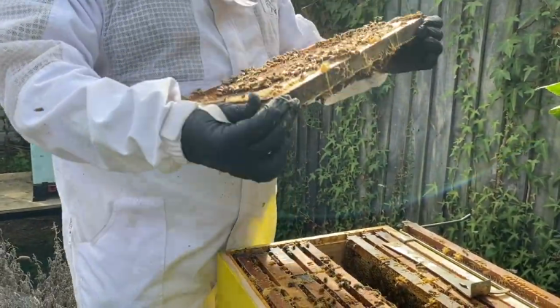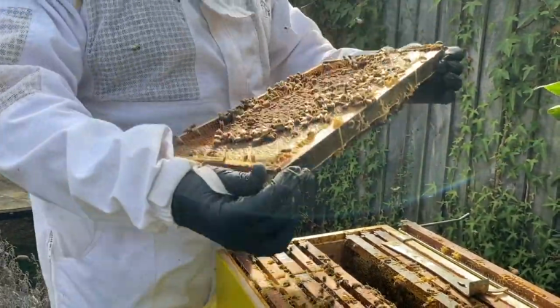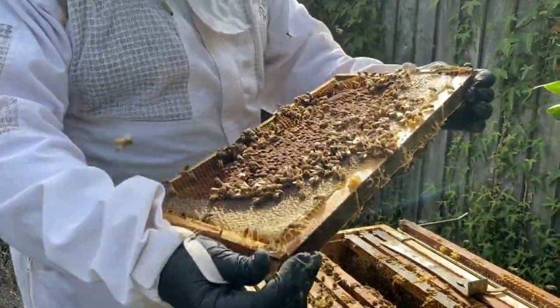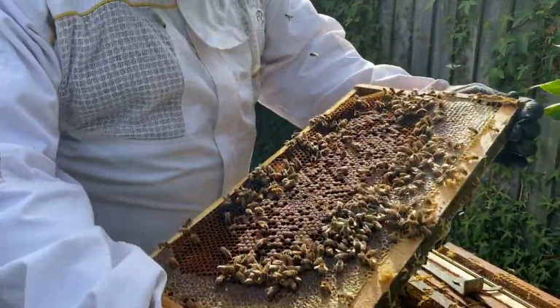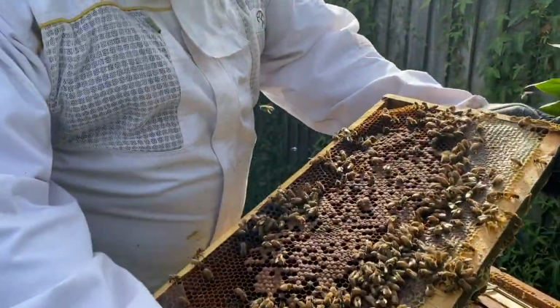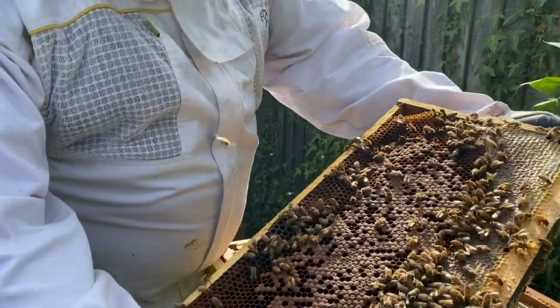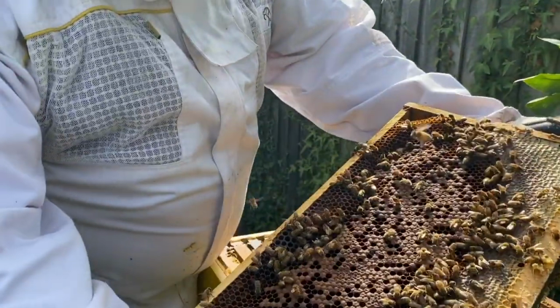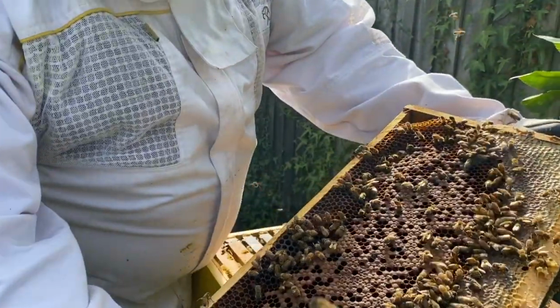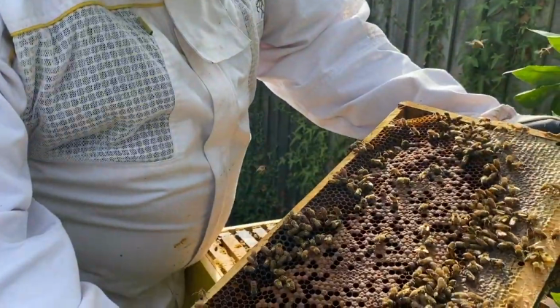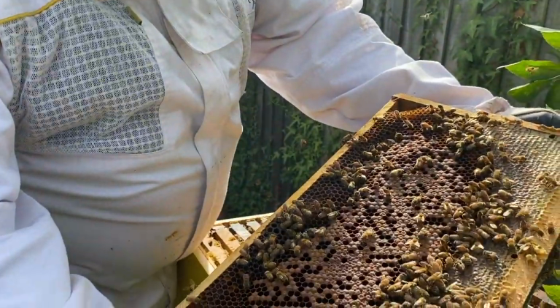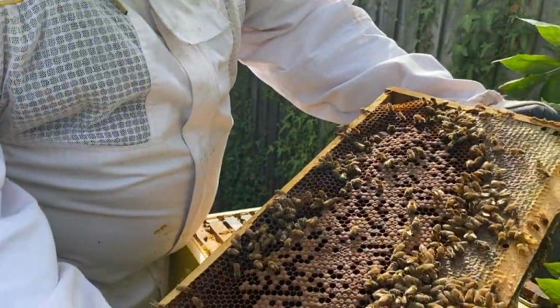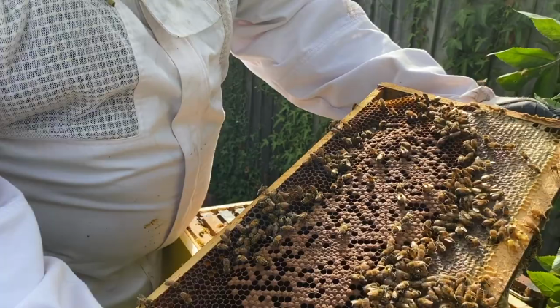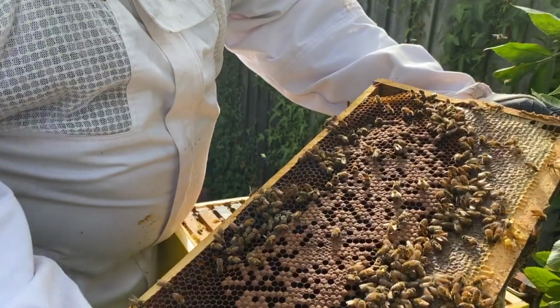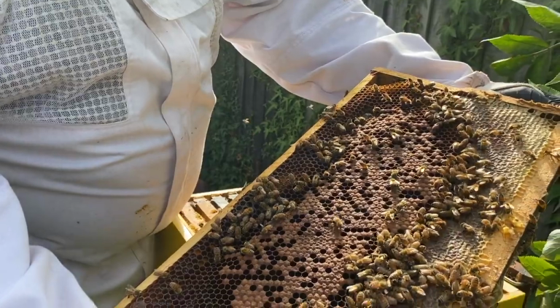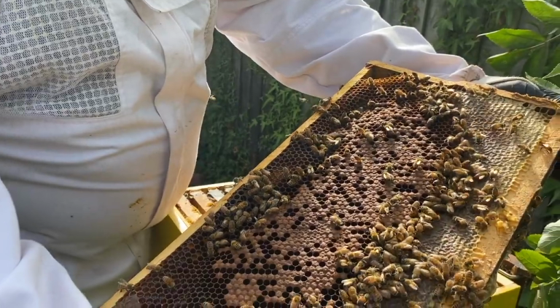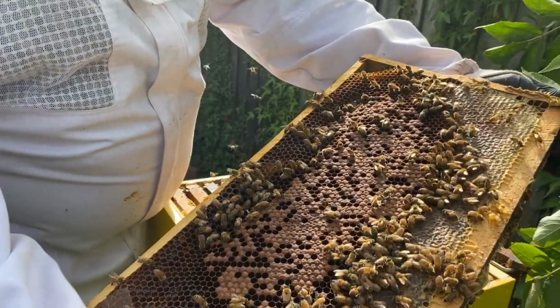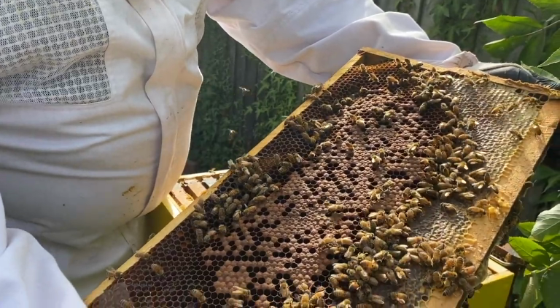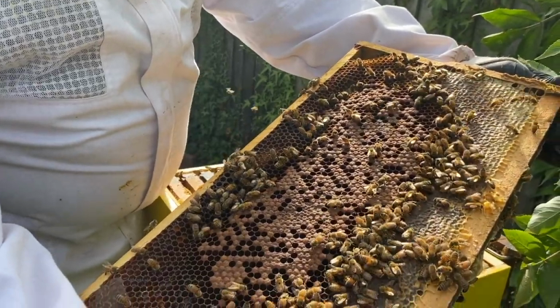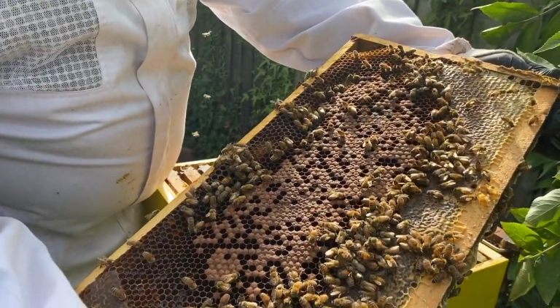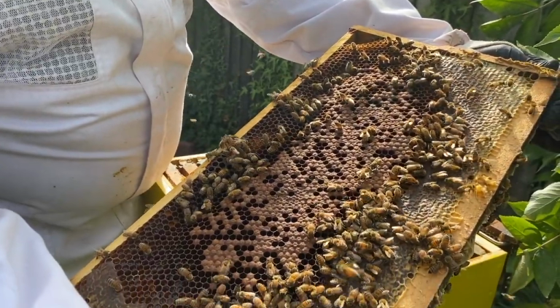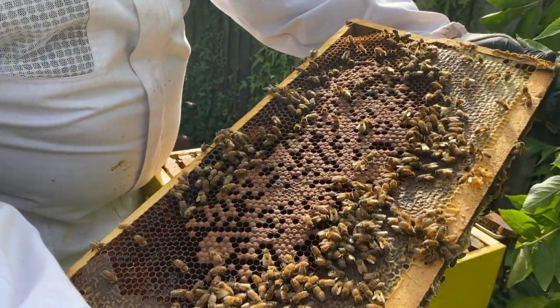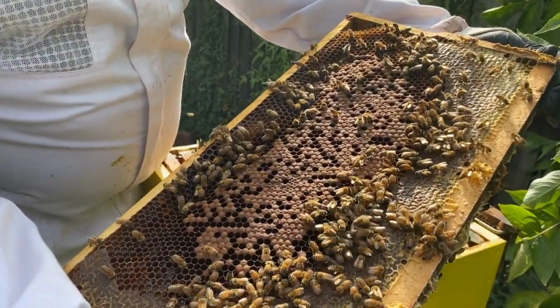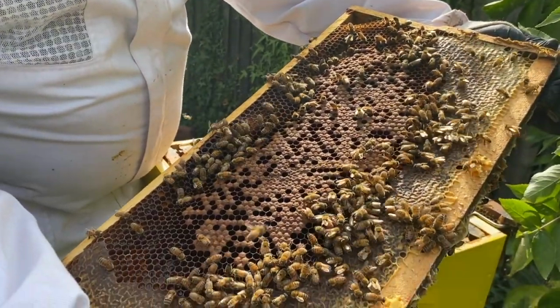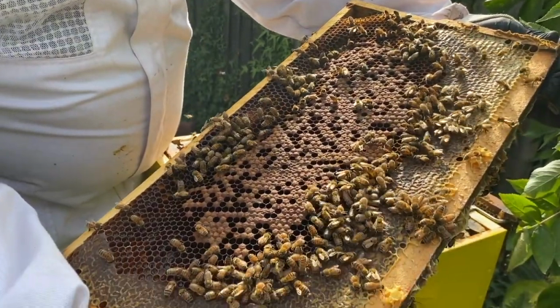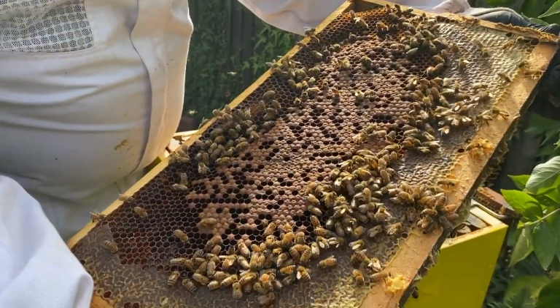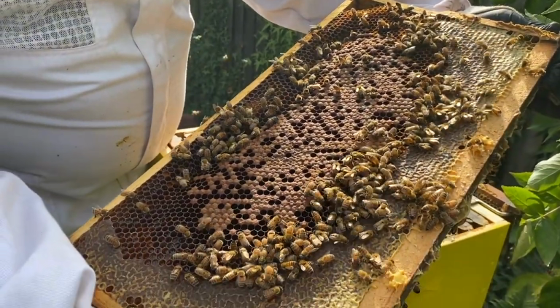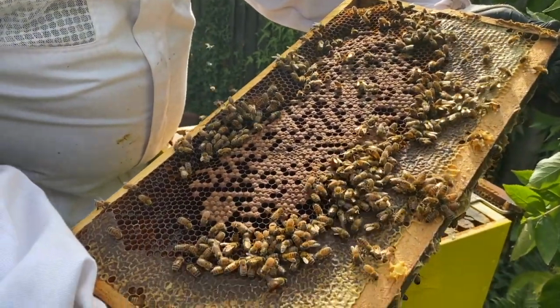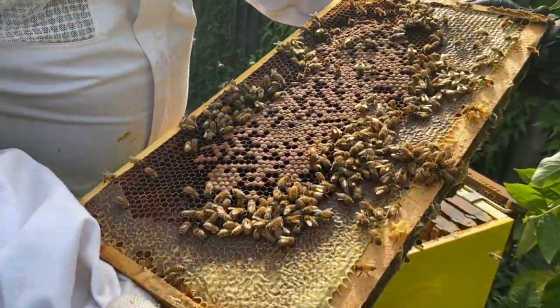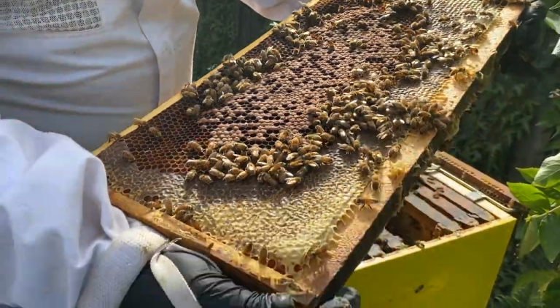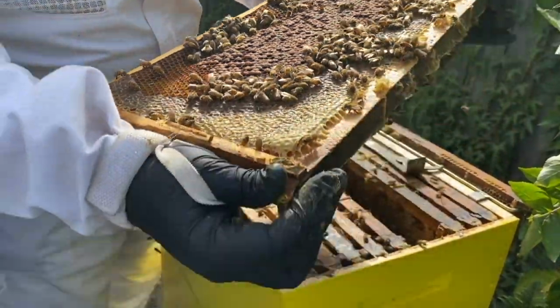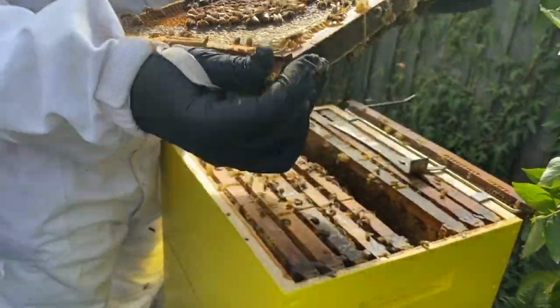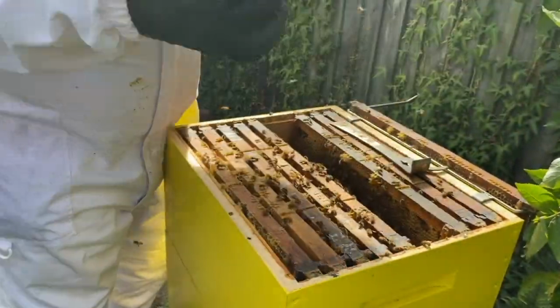The queen's got a good brood pattern happening on this side of the hive, so we definitely know she's in there.